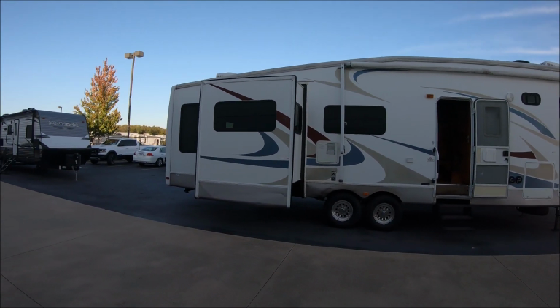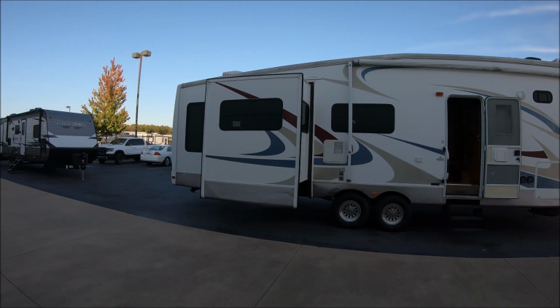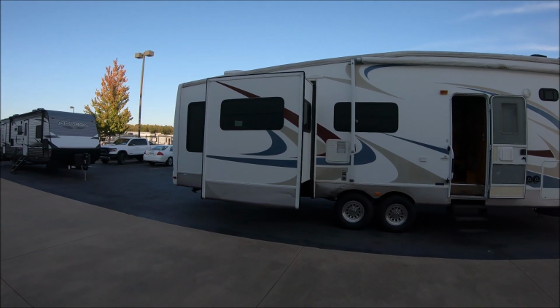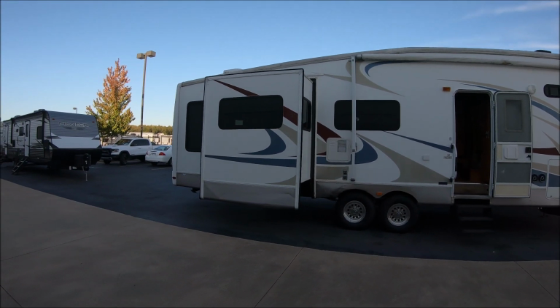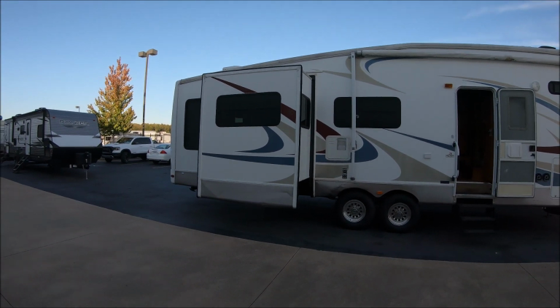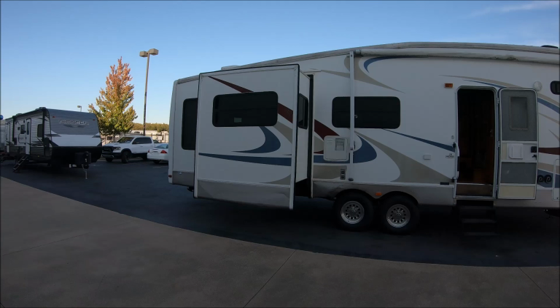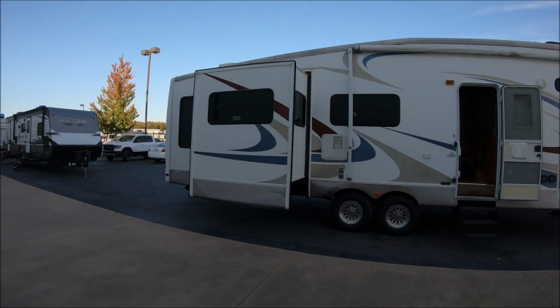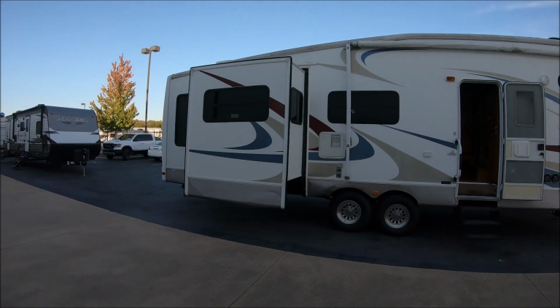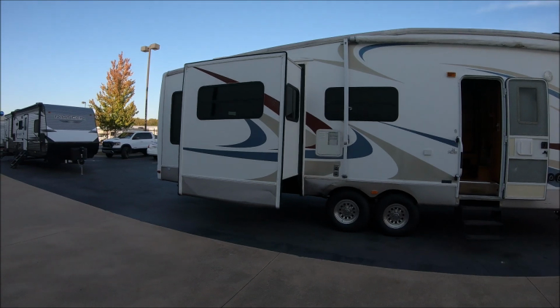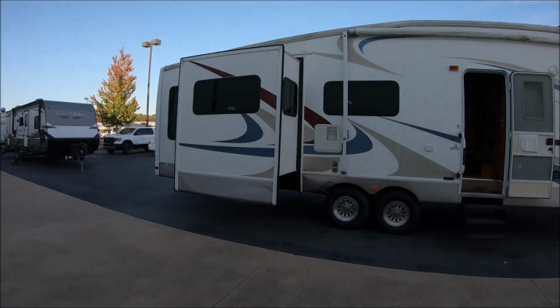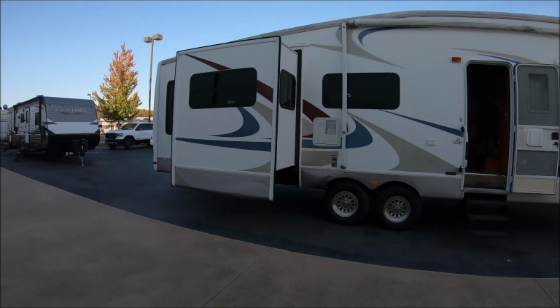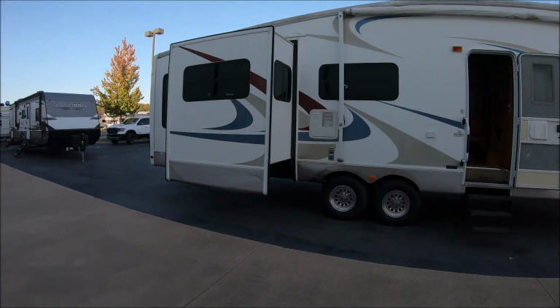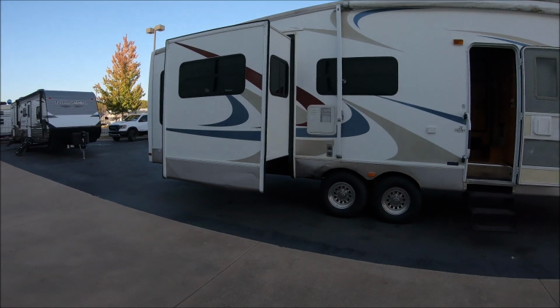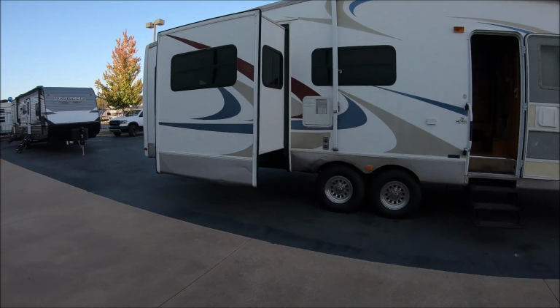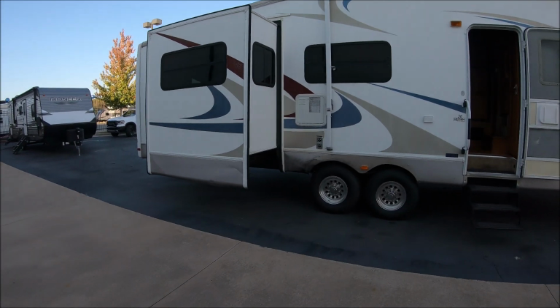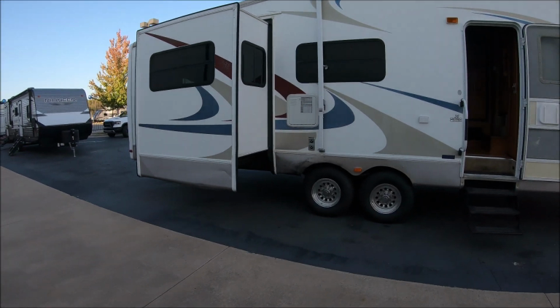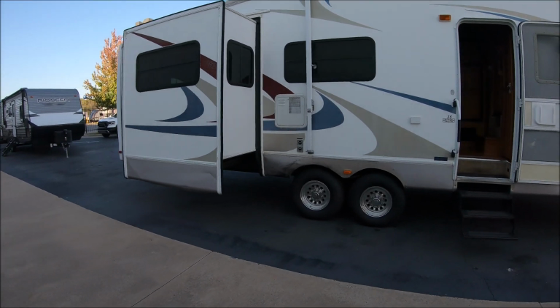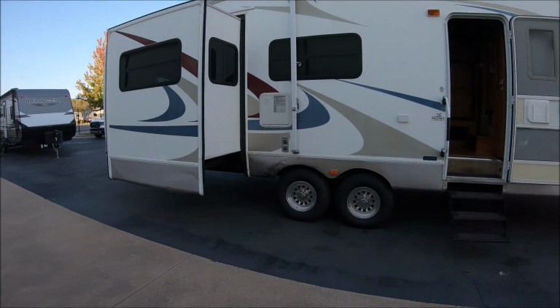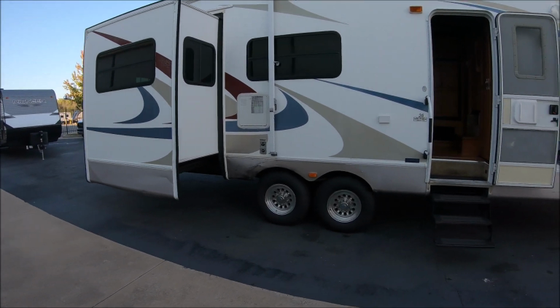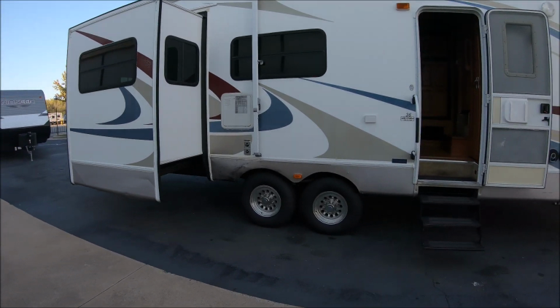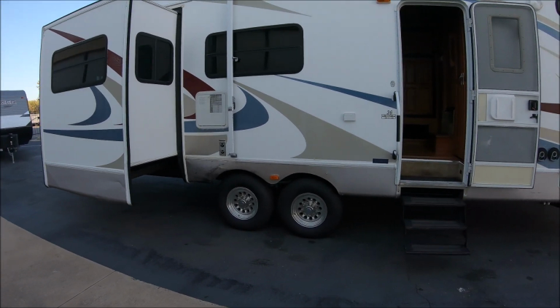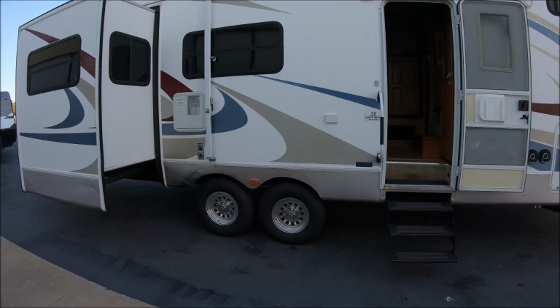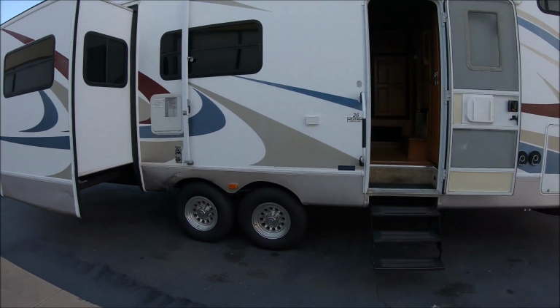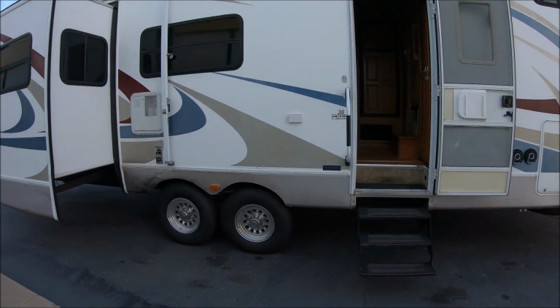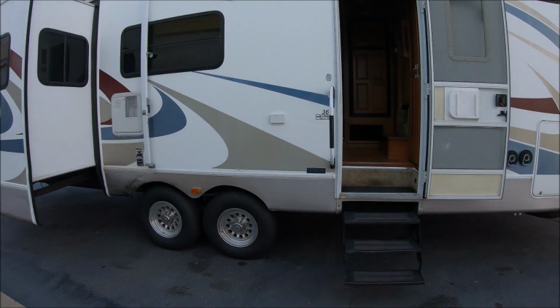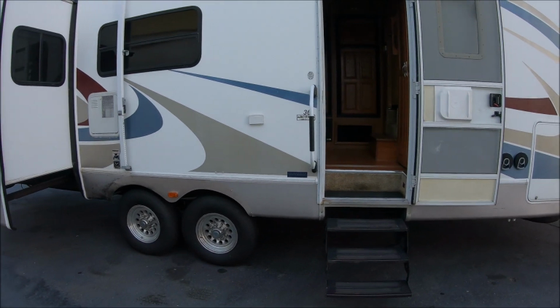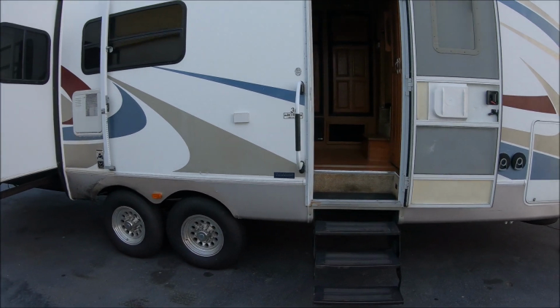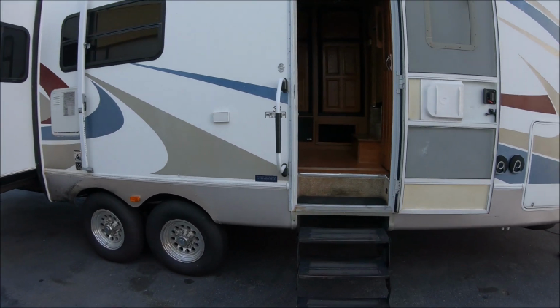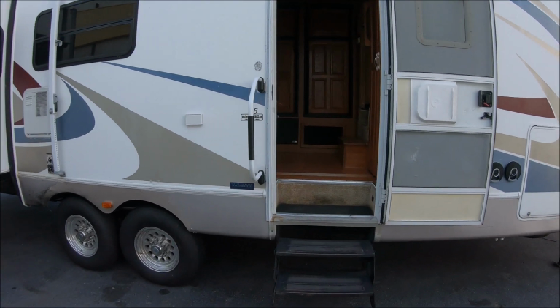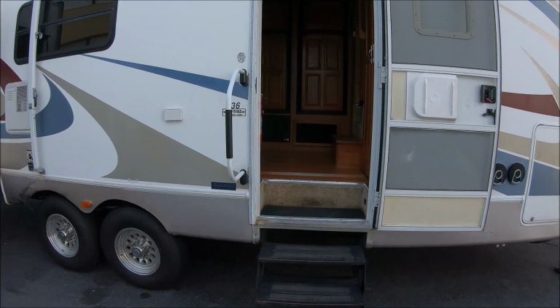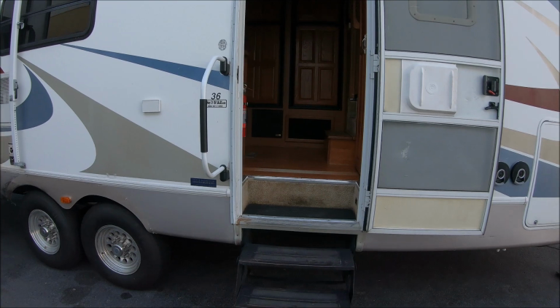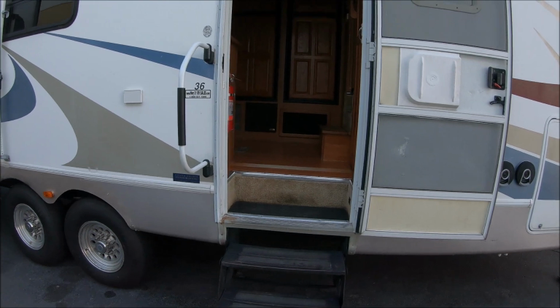We'll take you on a little tour. We're at the dealership, so bear with me.